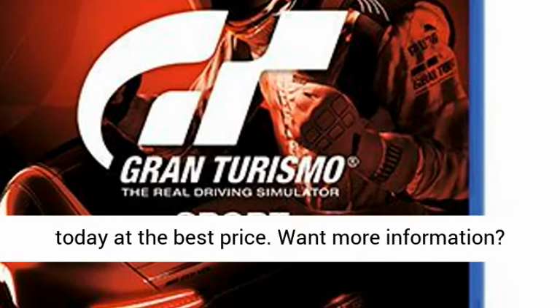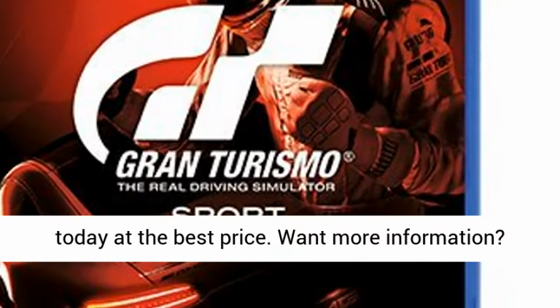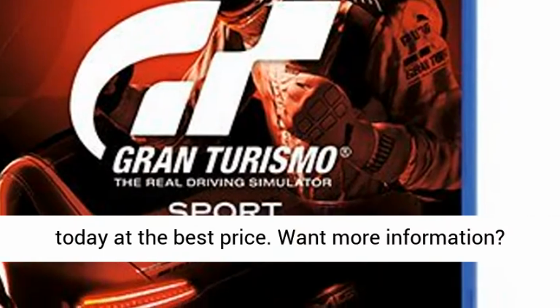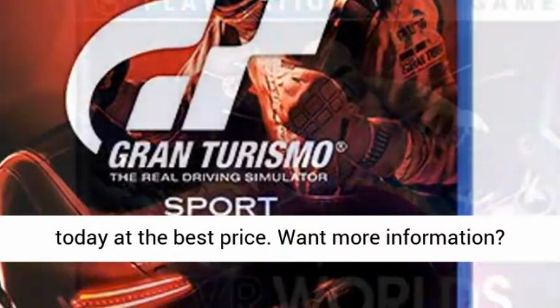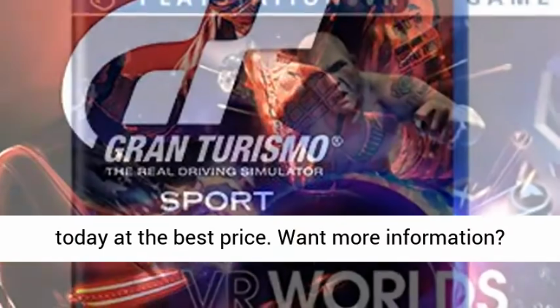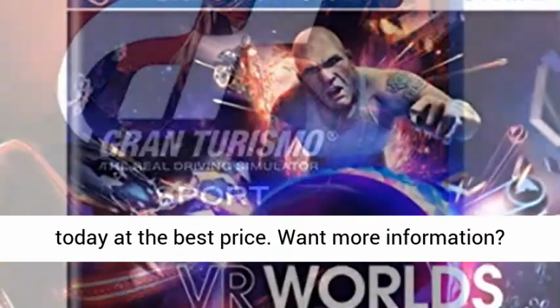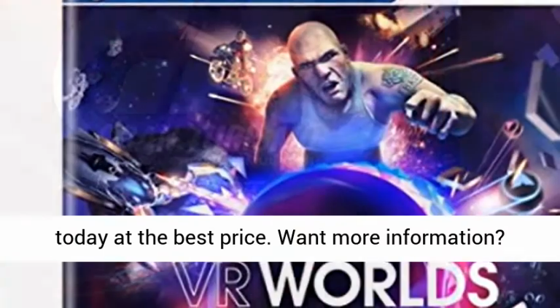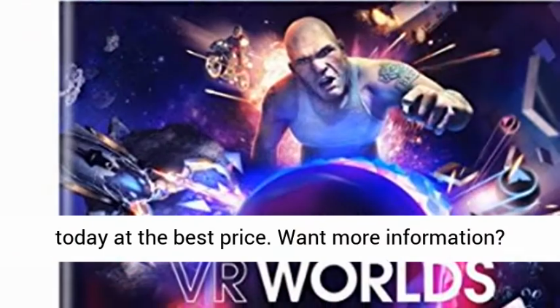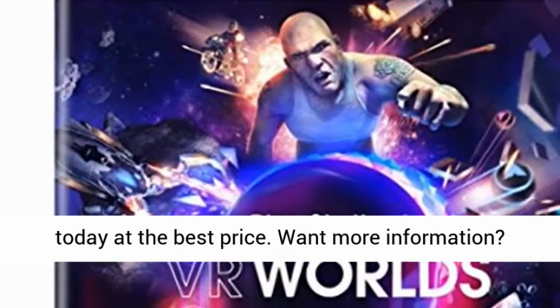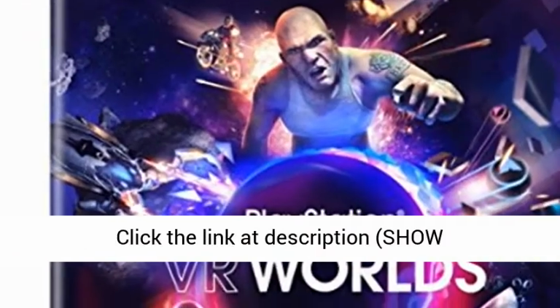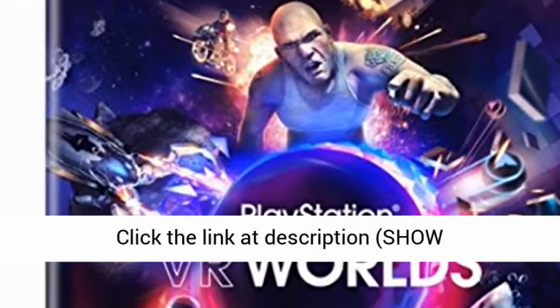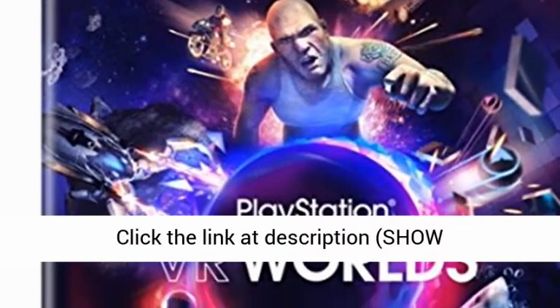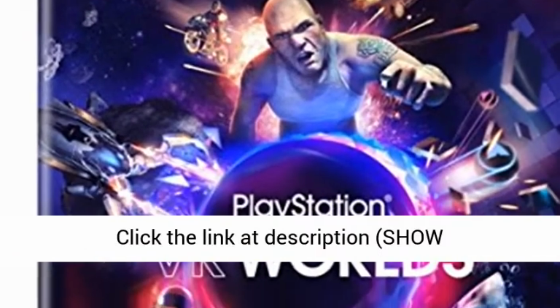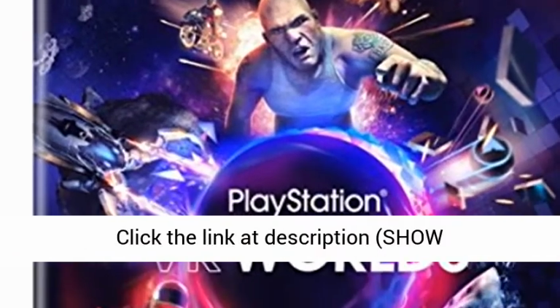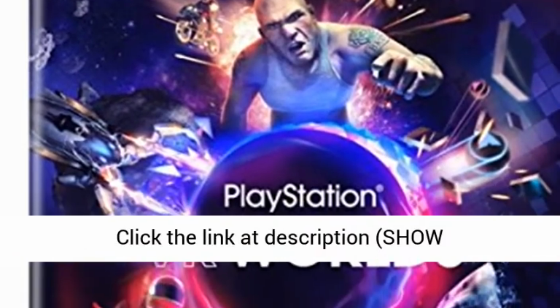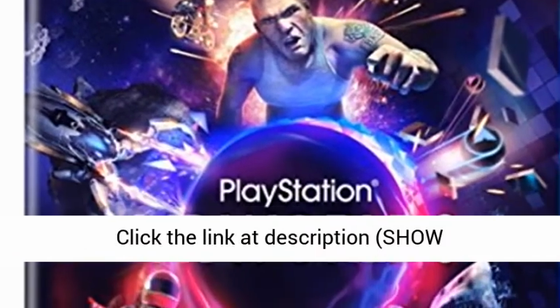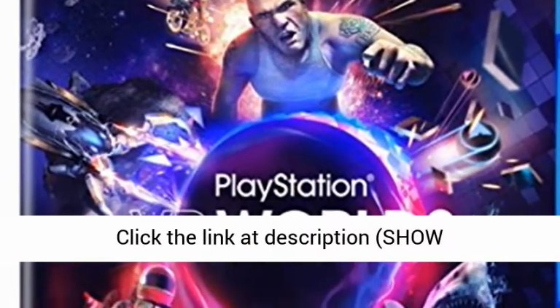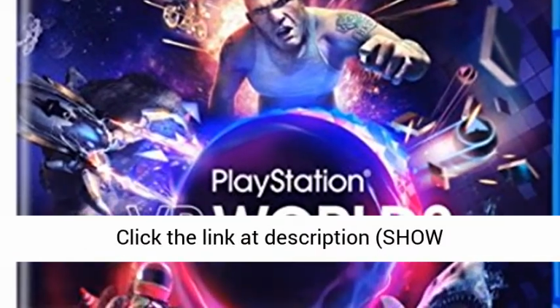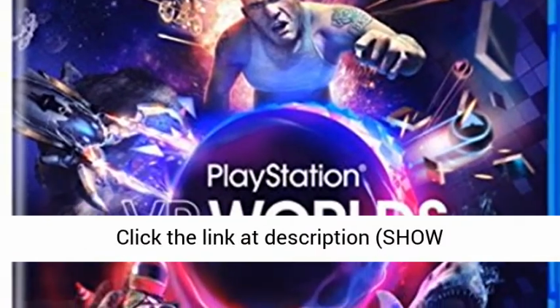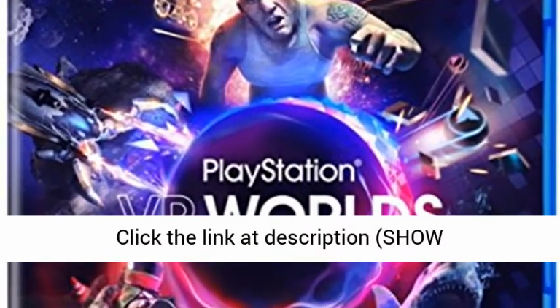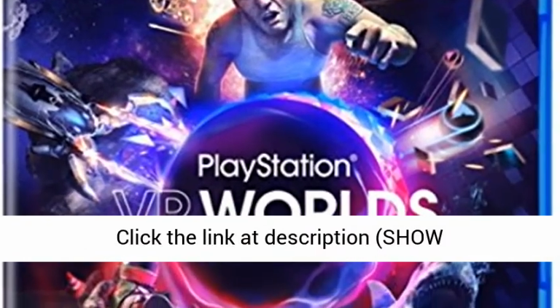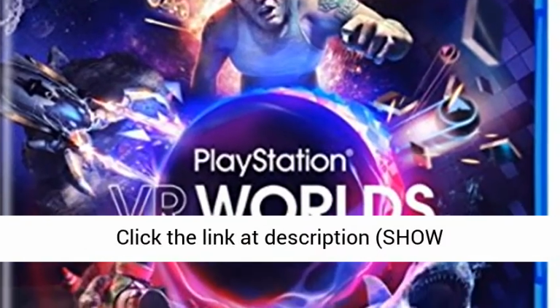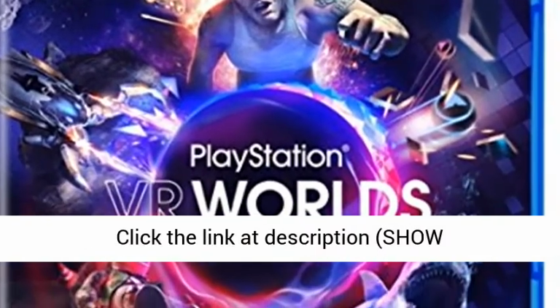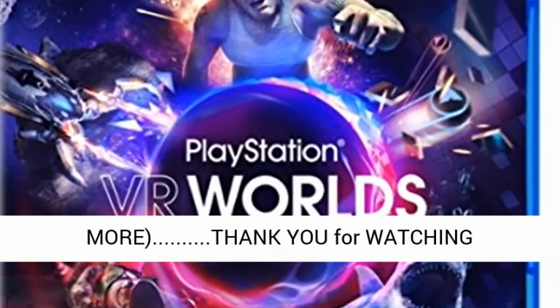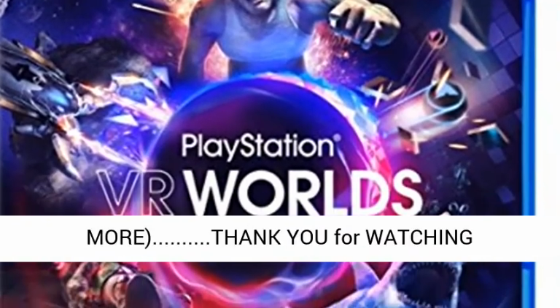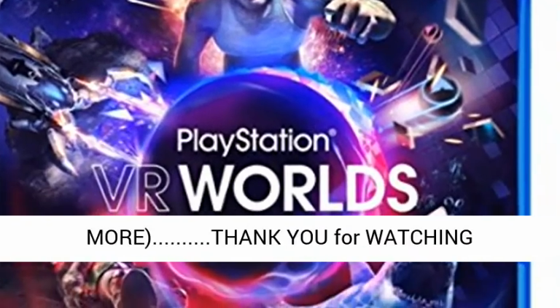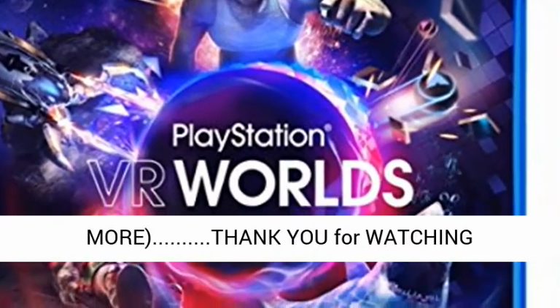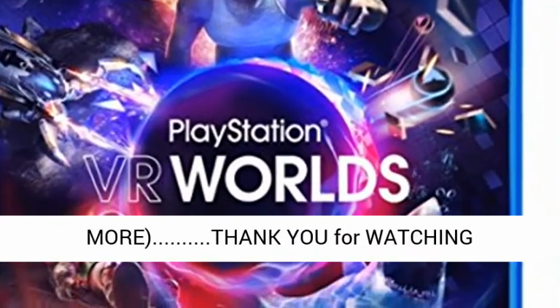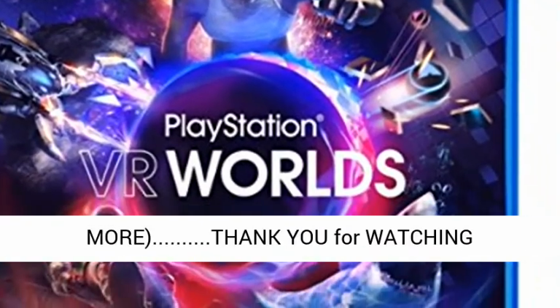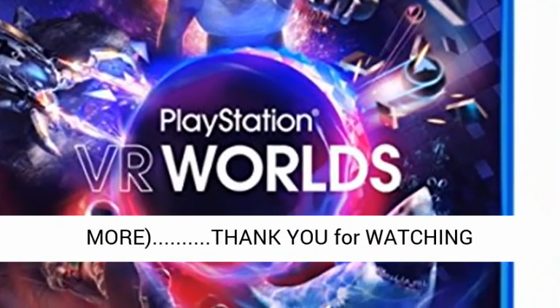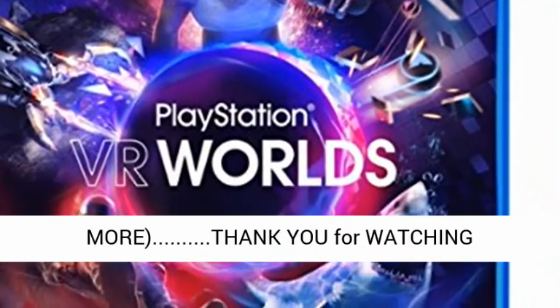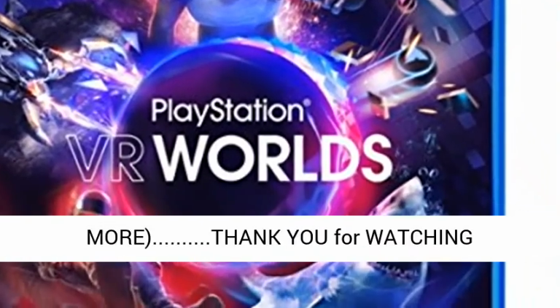Want more information? Click the link in the description. Thank you for watching.